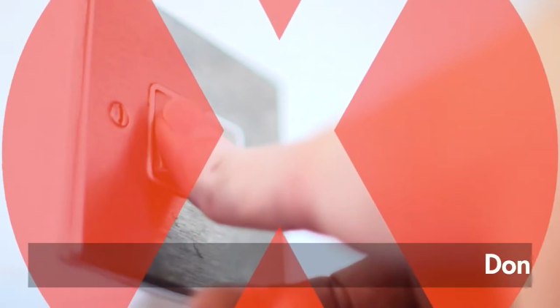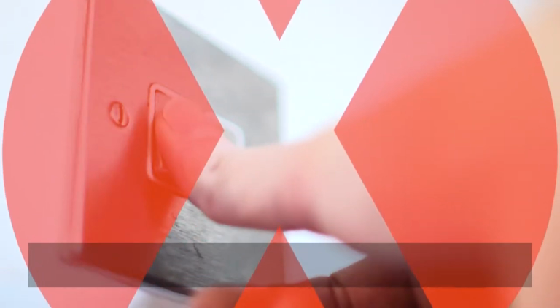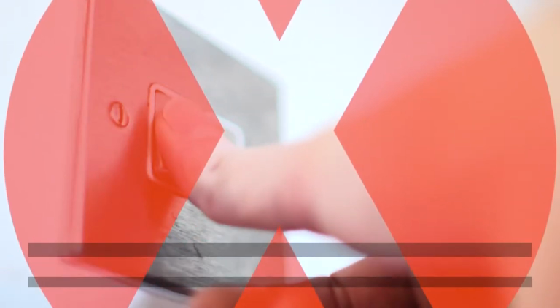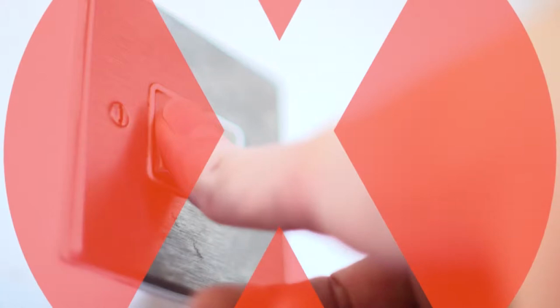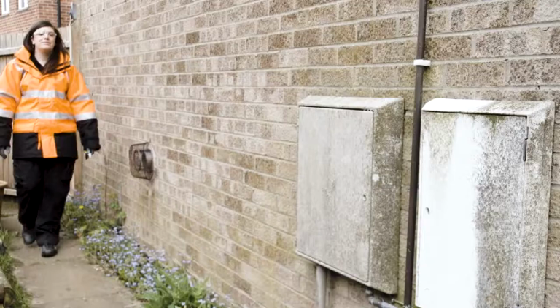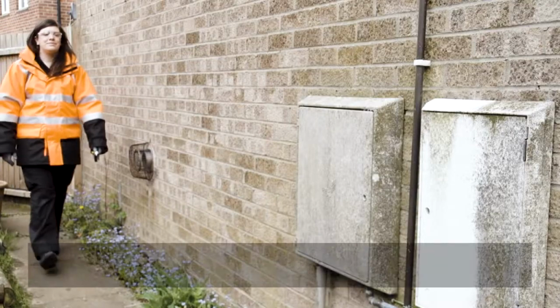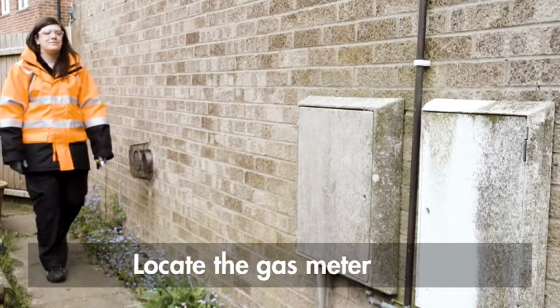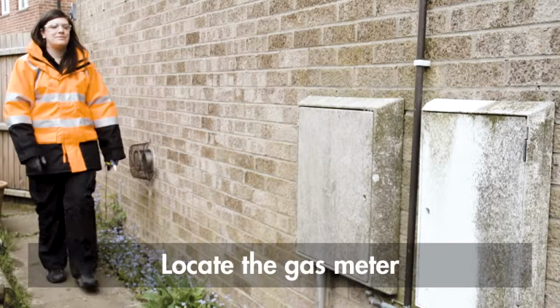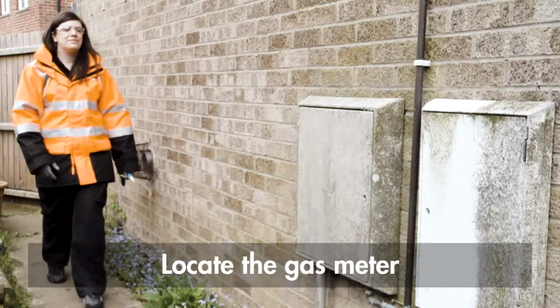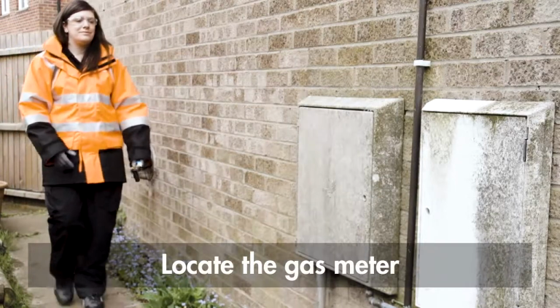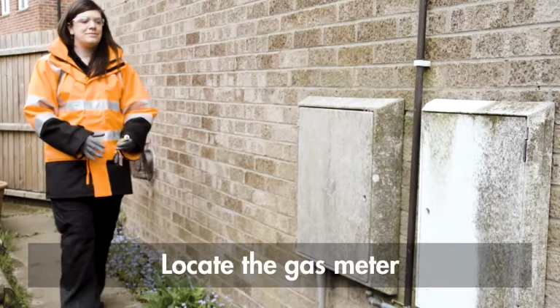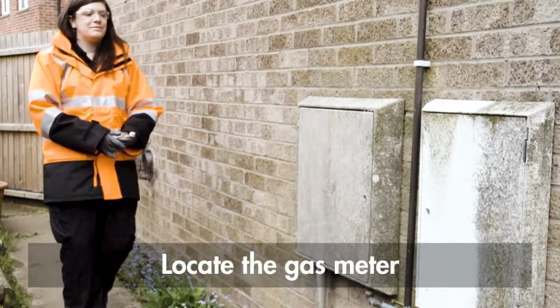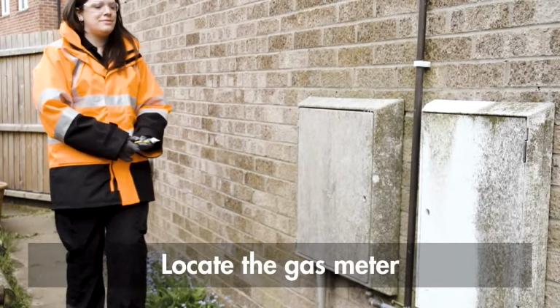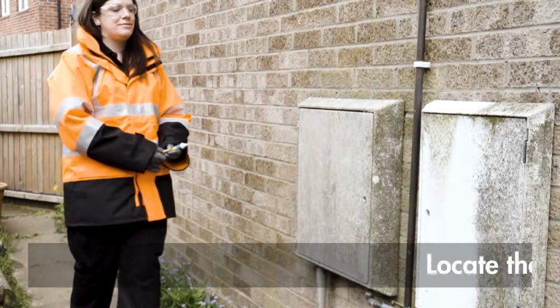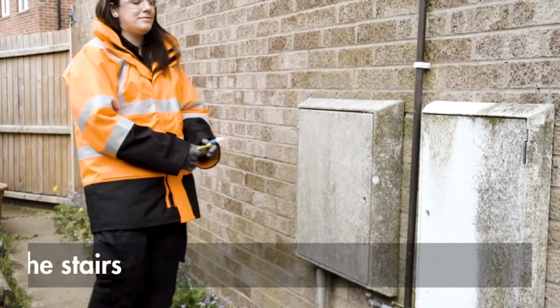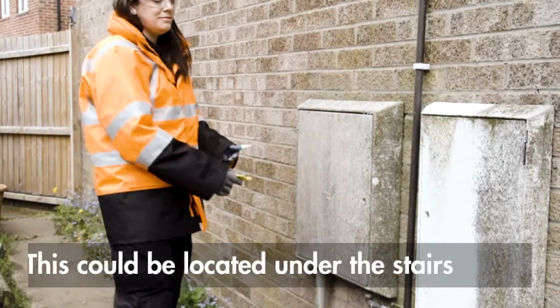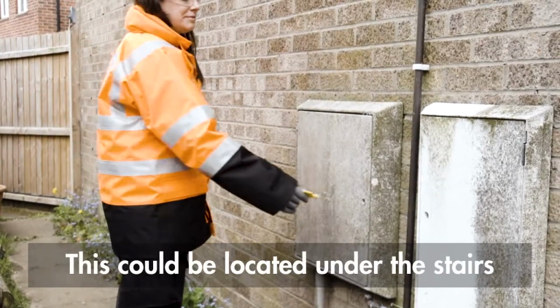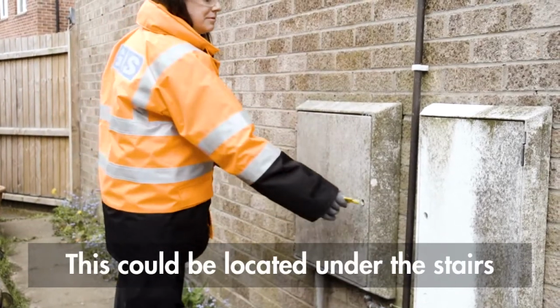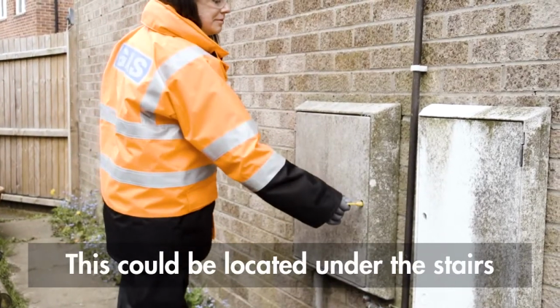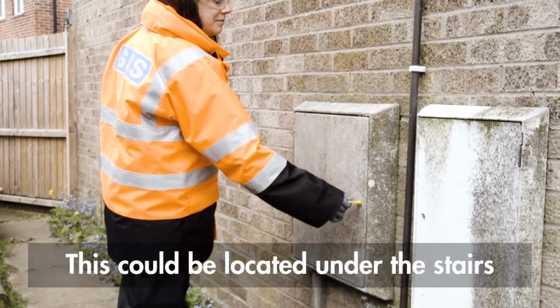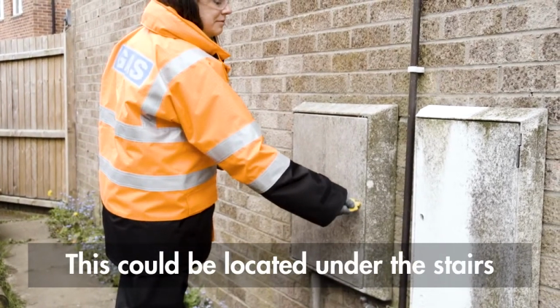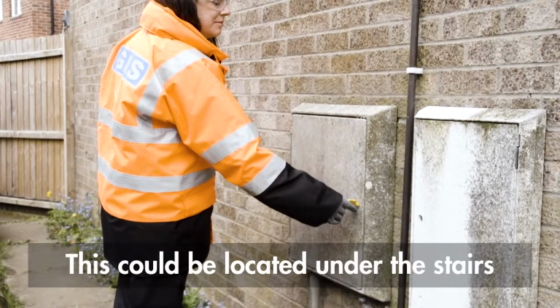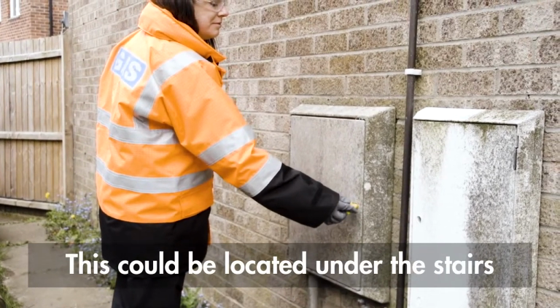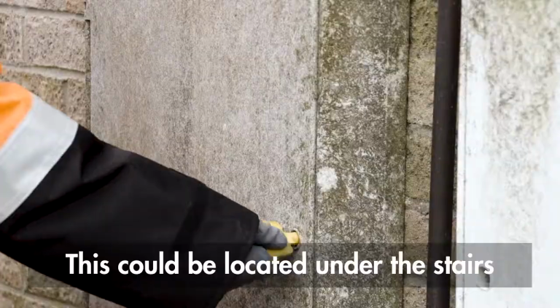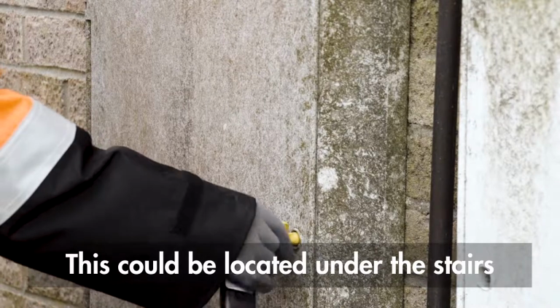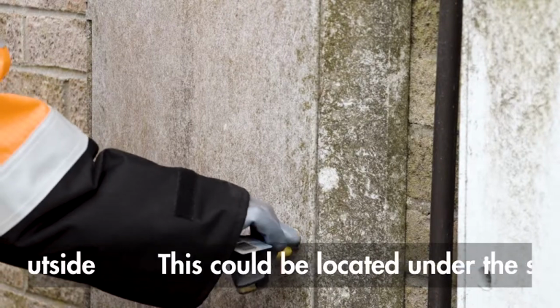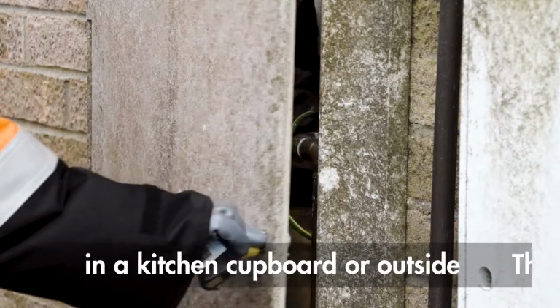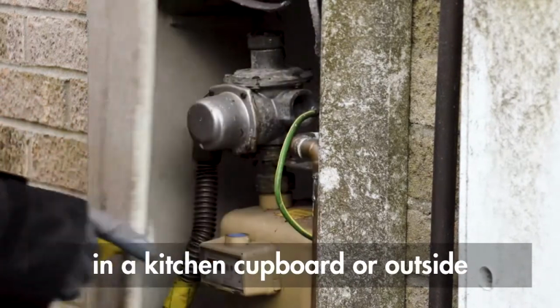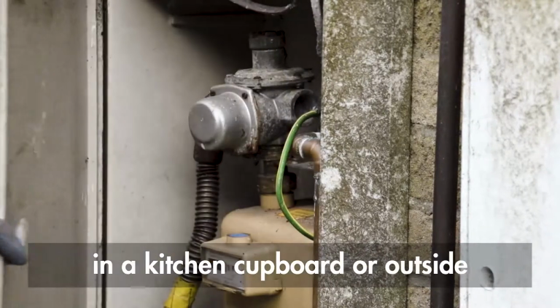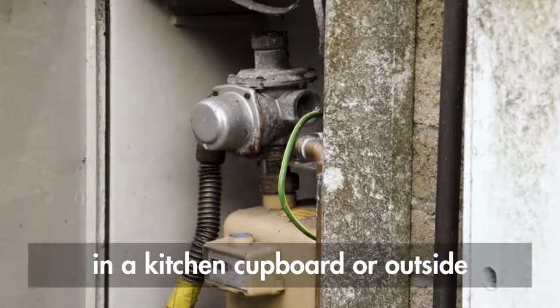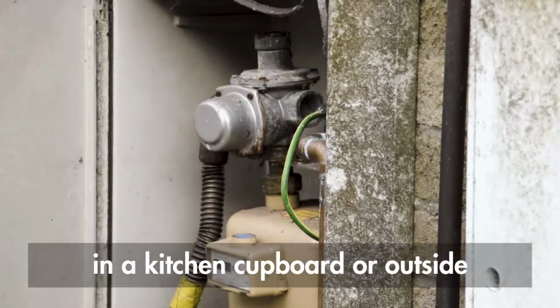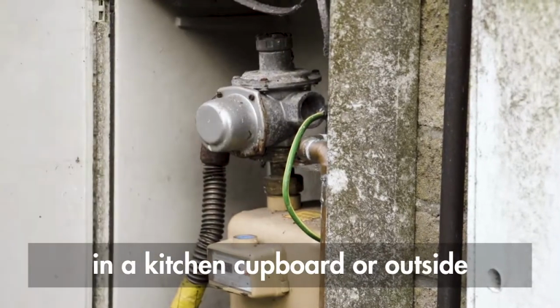Including lights. Now locate your gas meter. This could be located under the stairs, in a kitchen cupboard, or outside the property.